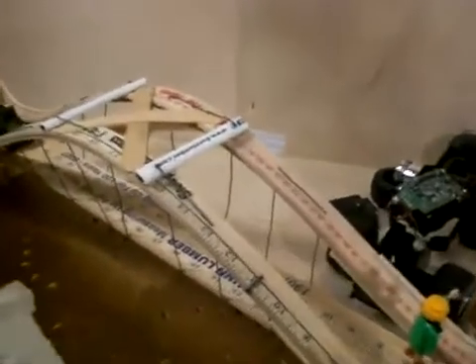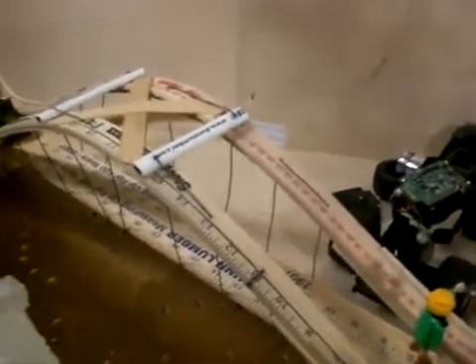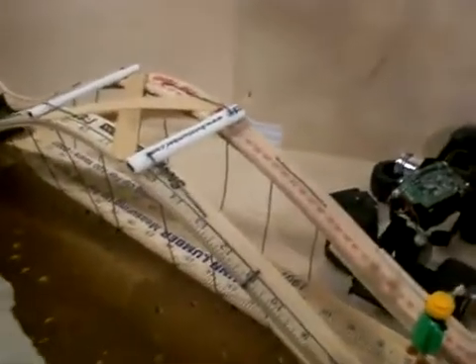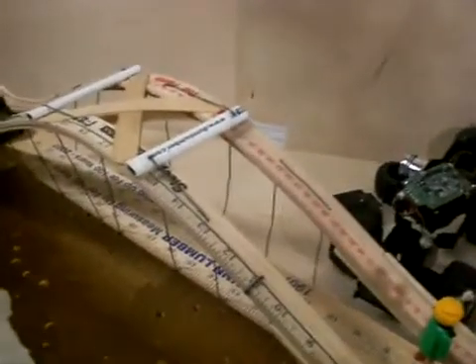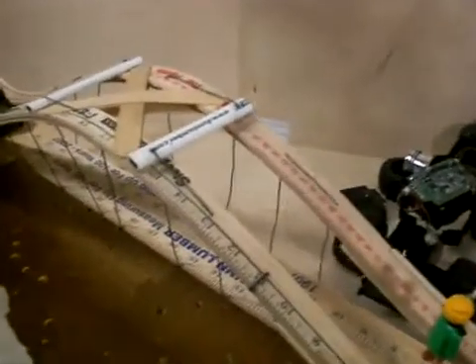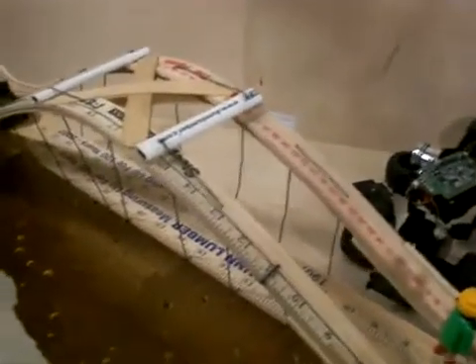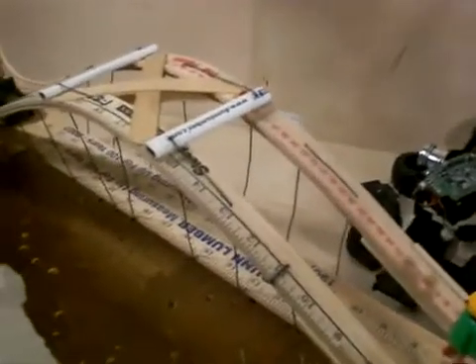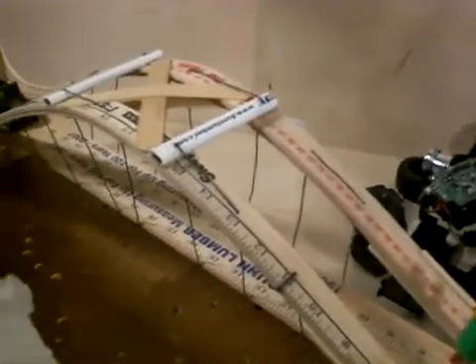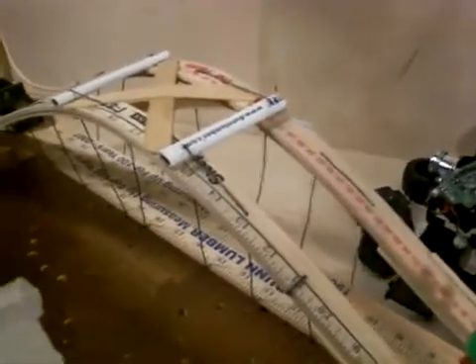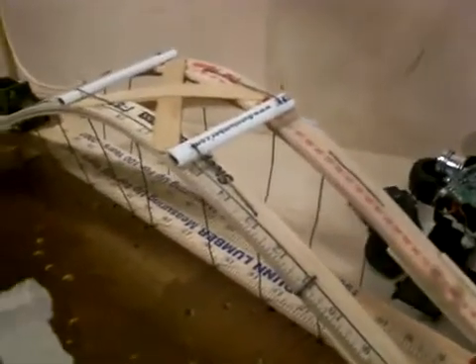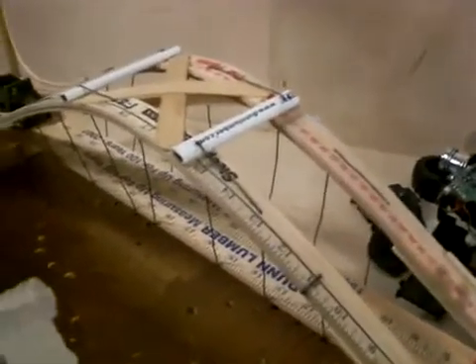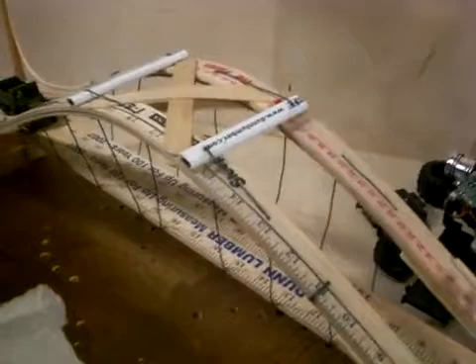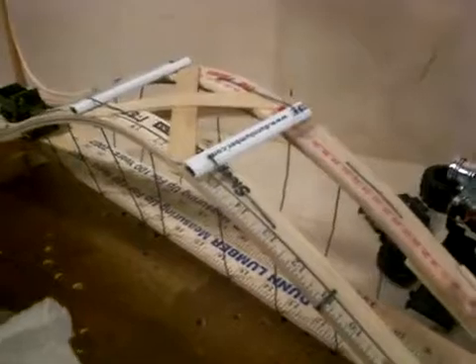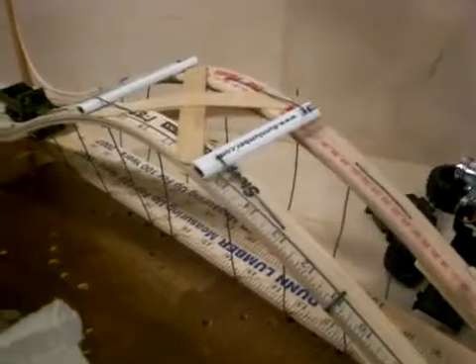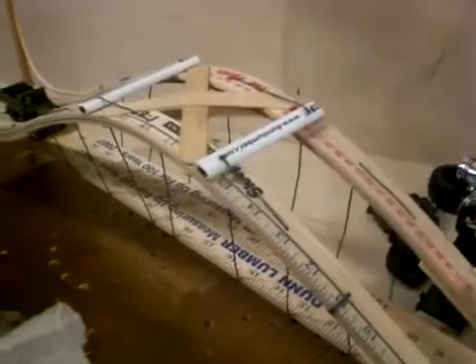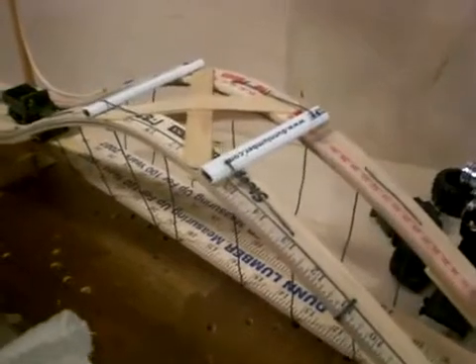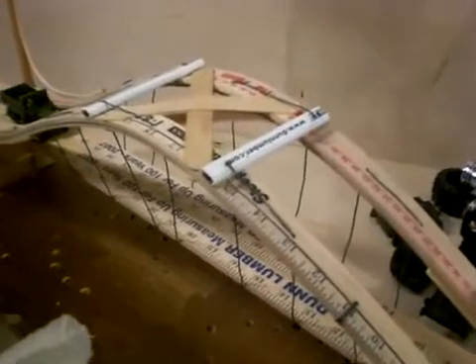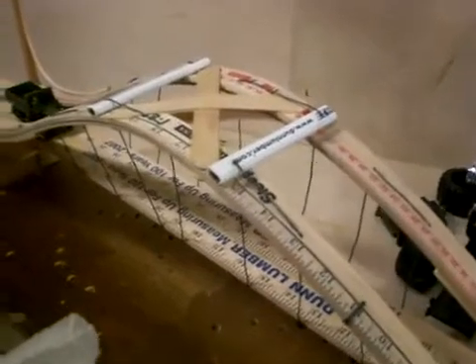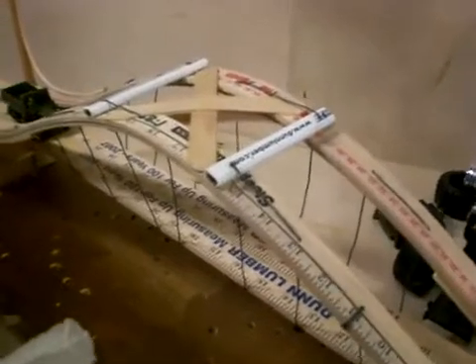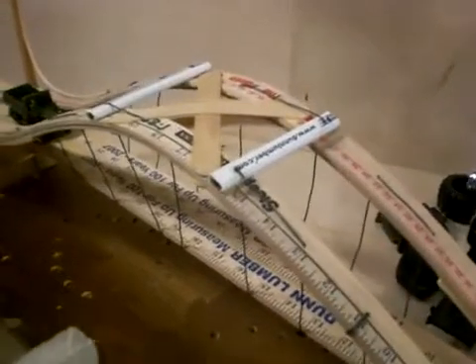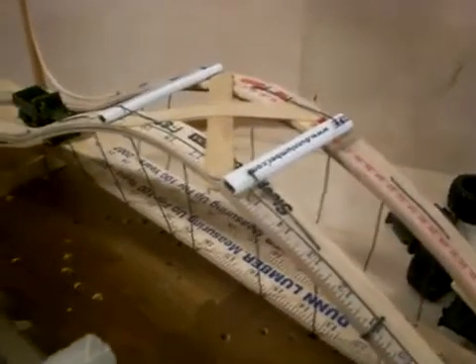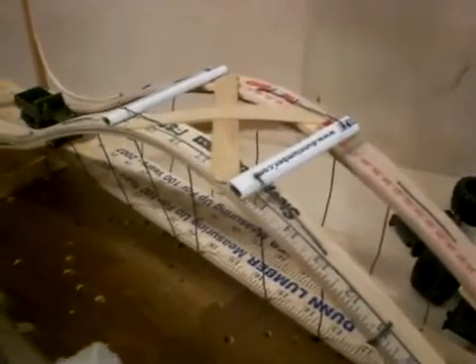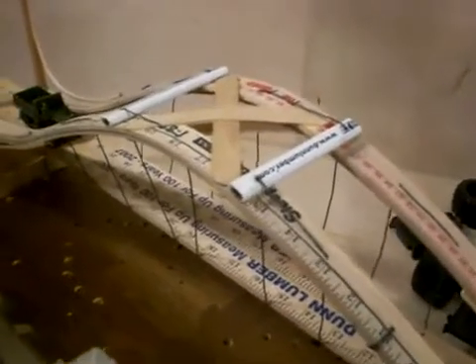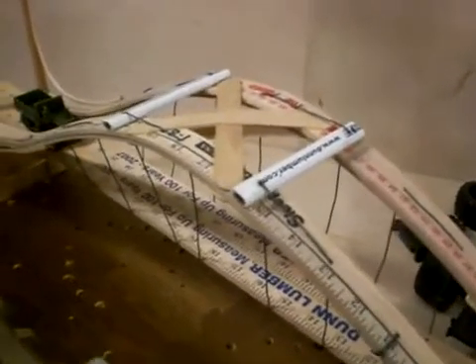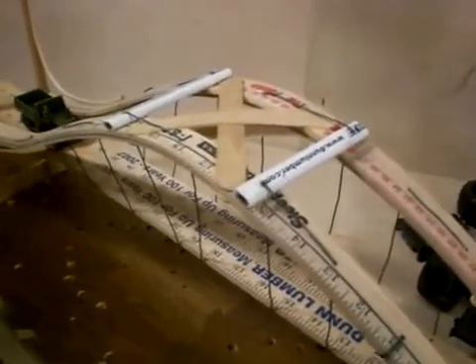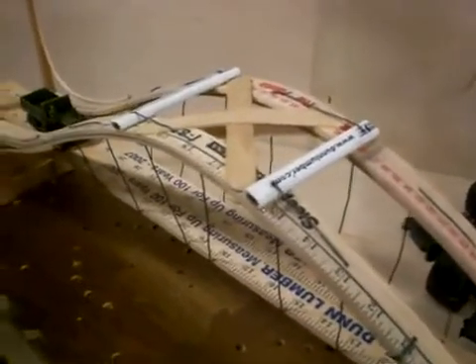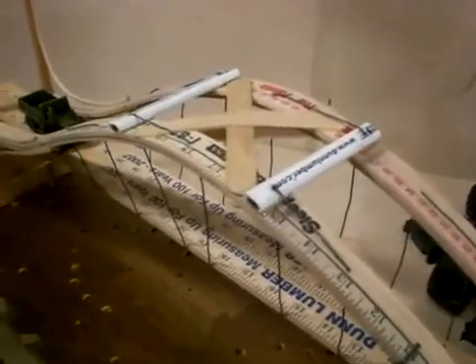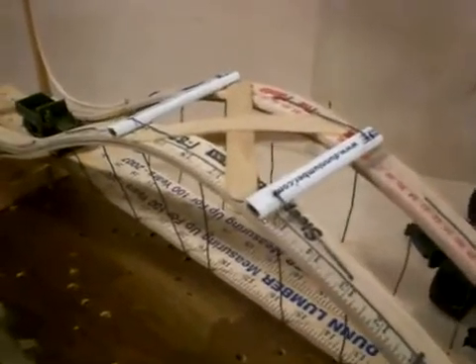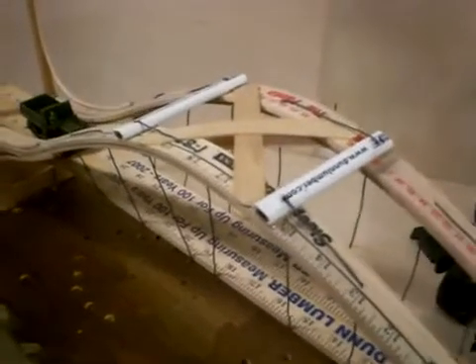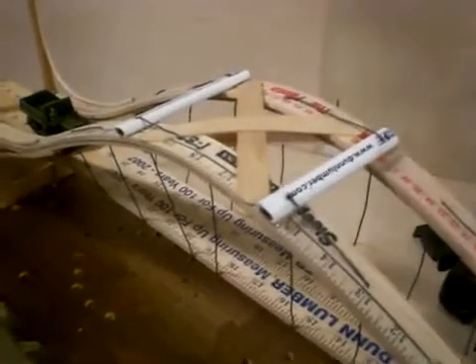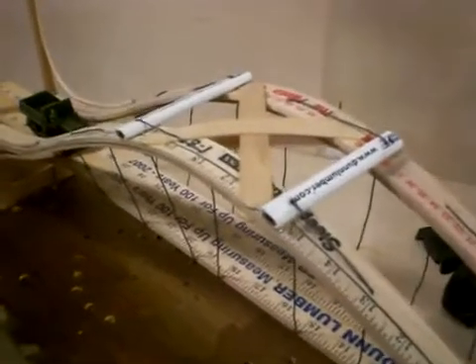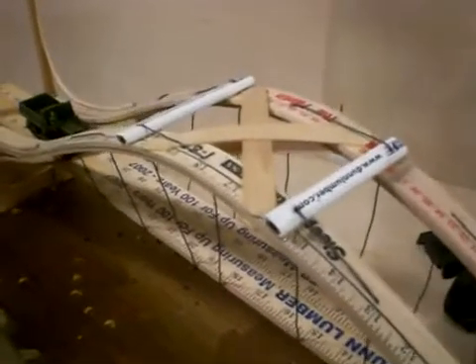What we have here is a suspension bridge made out of yardsticks, which is on my website.